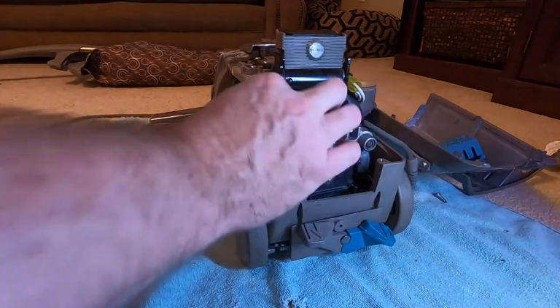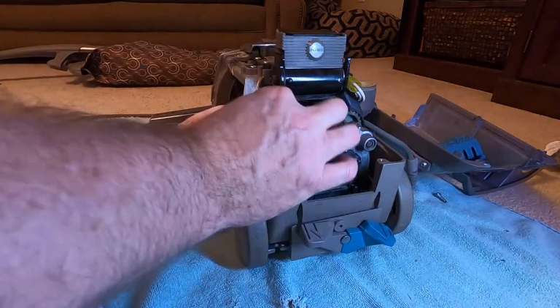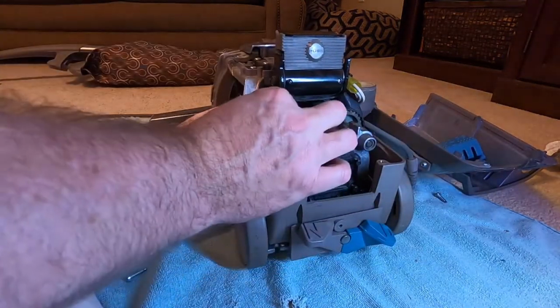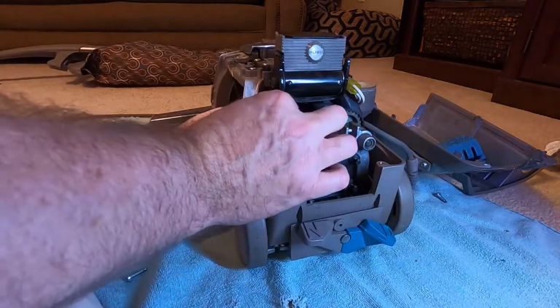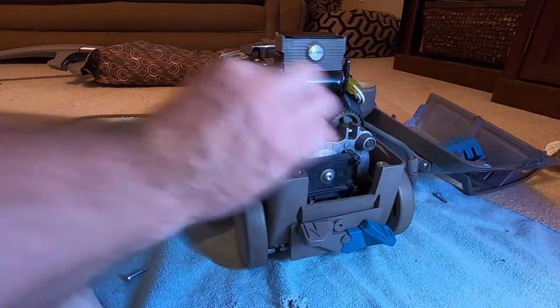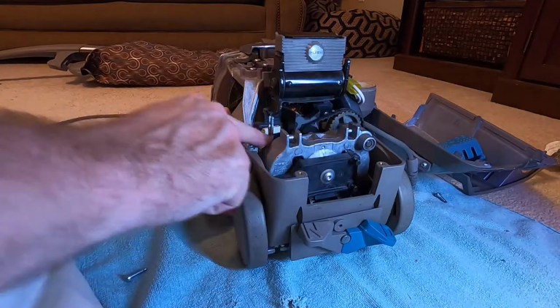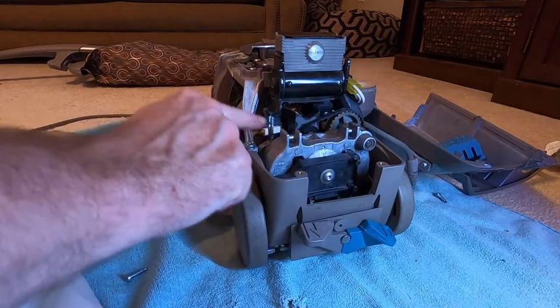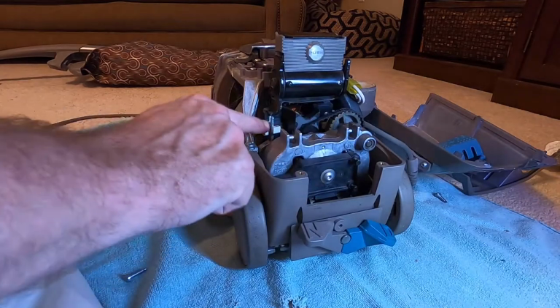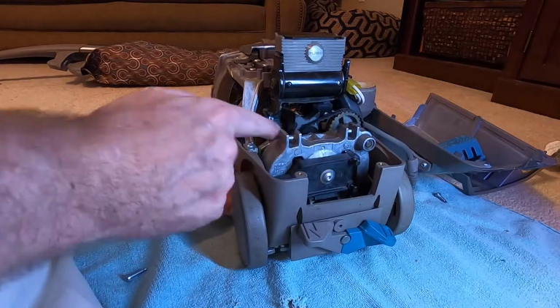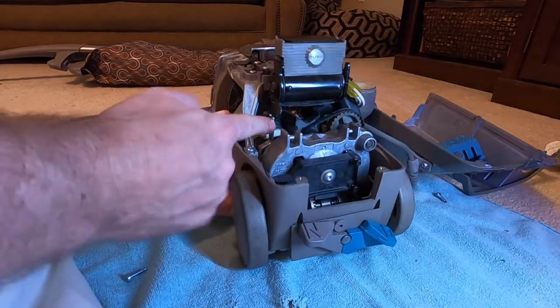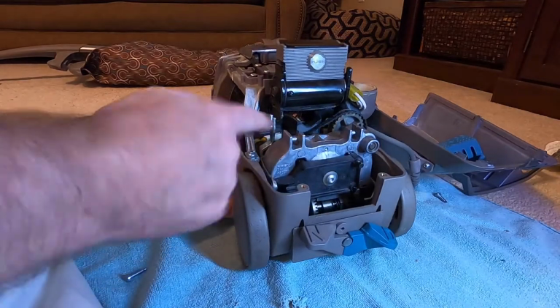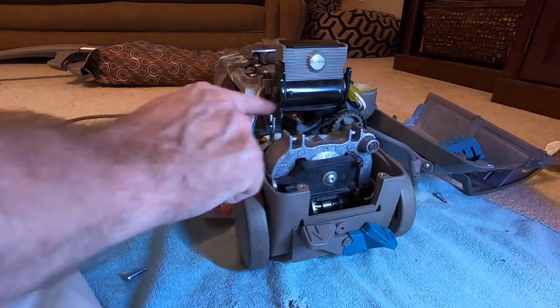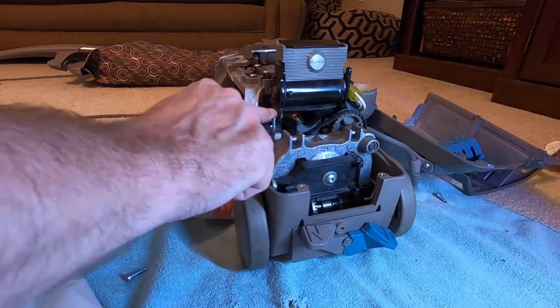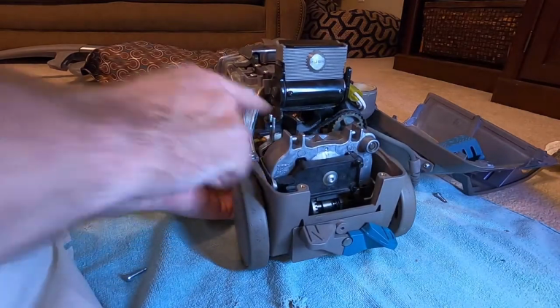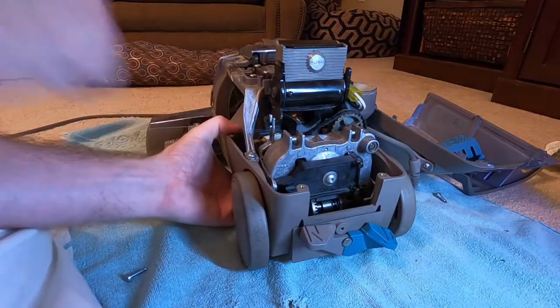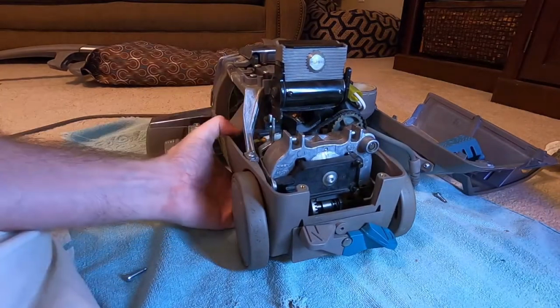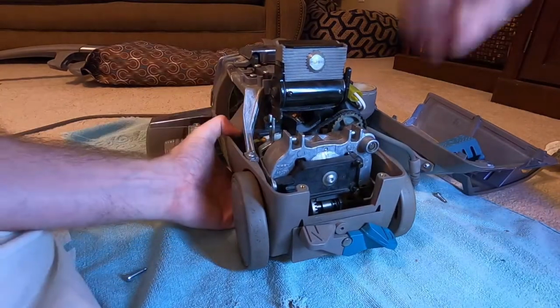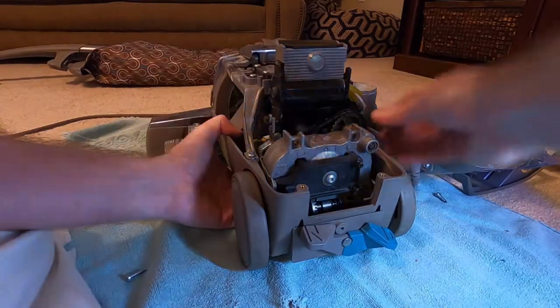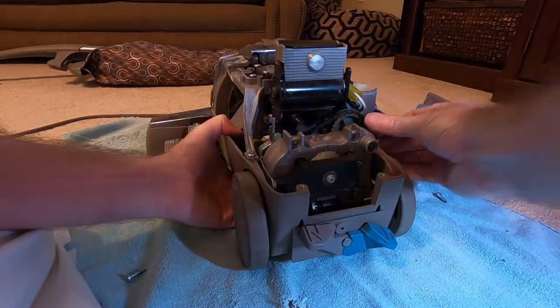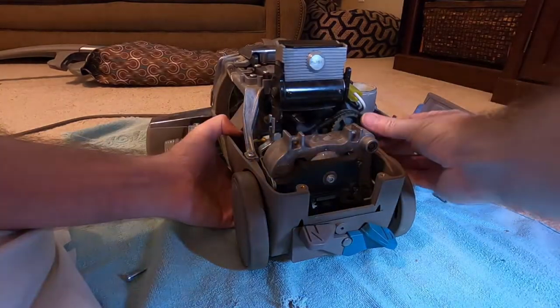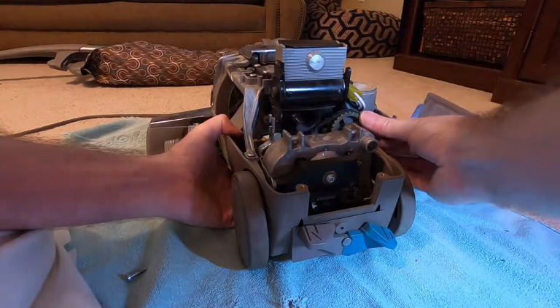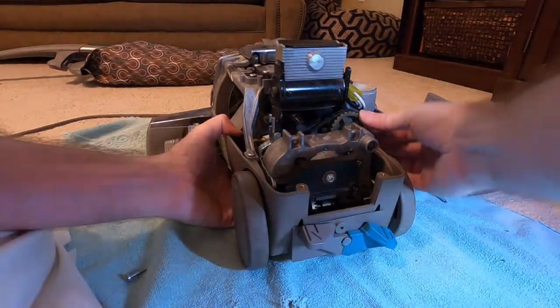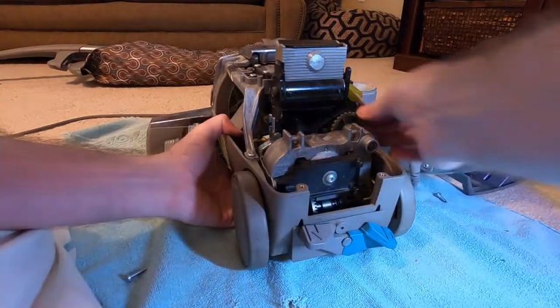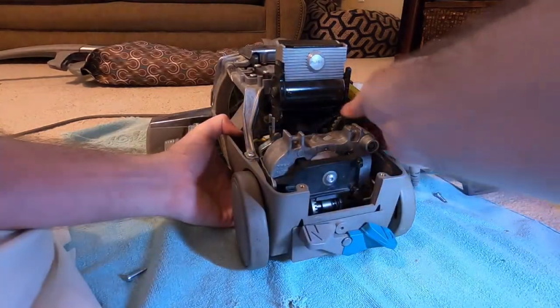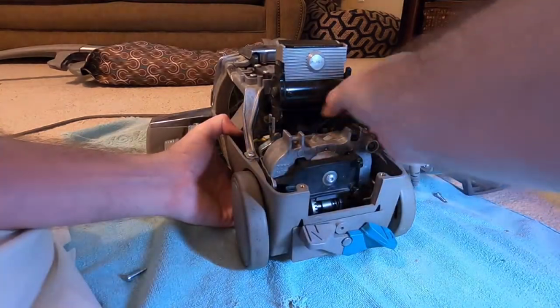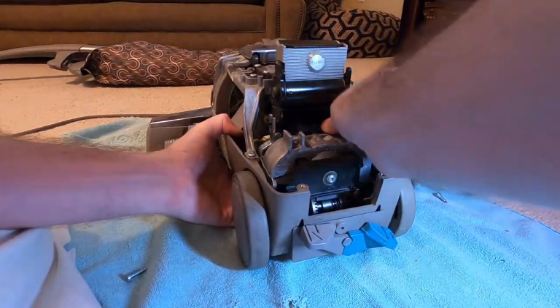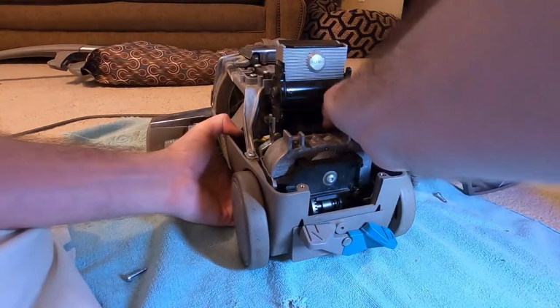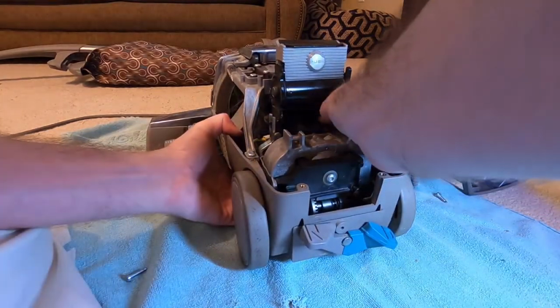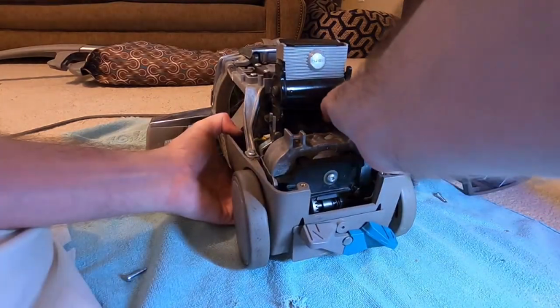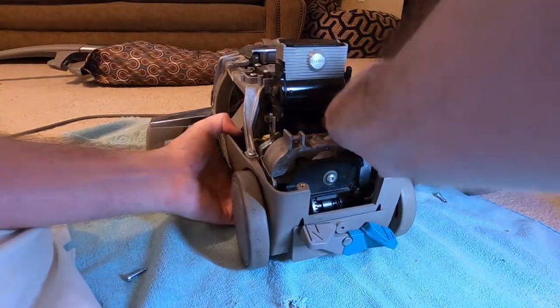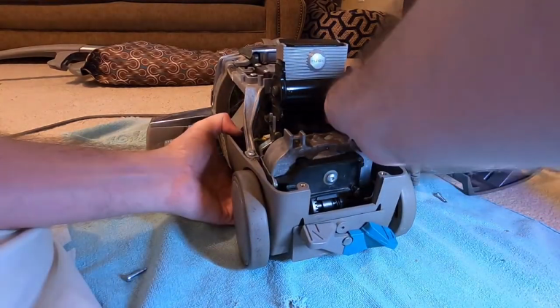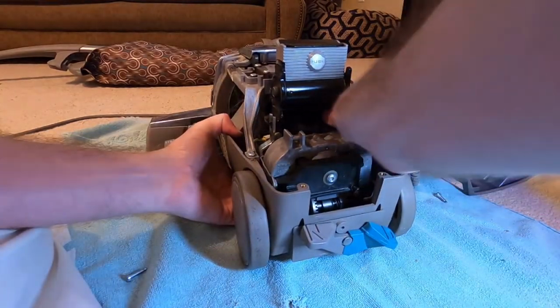The U-shaped piece goes in there. Make sure your belt is on.